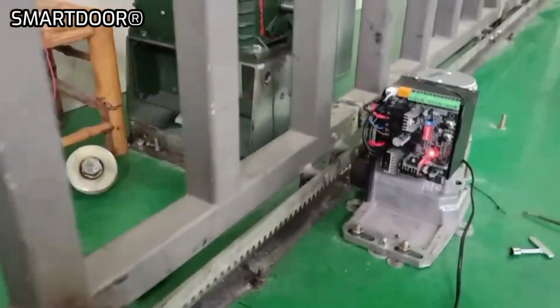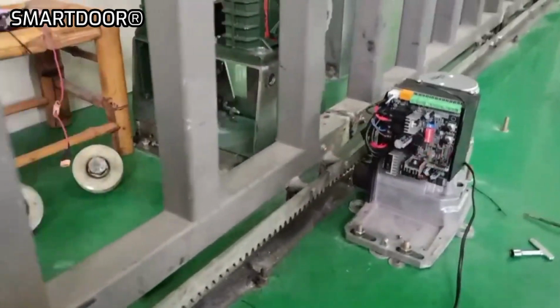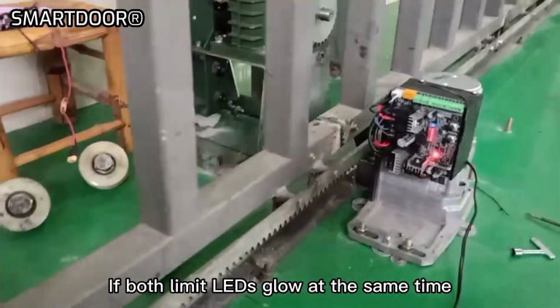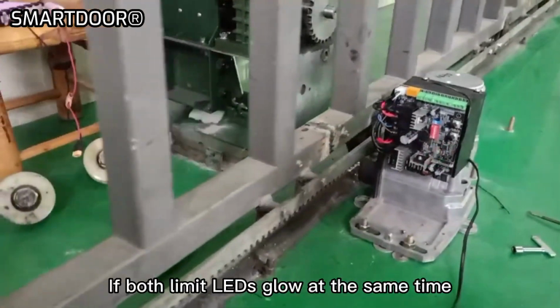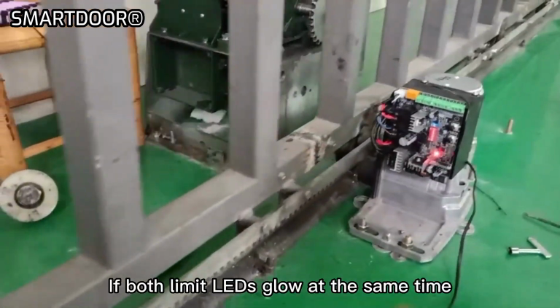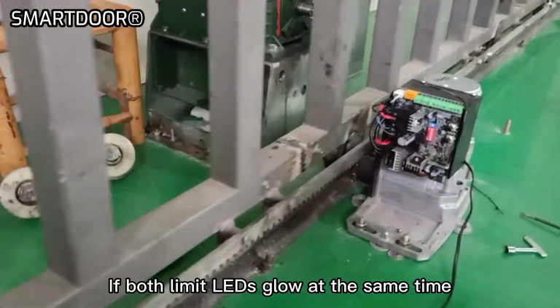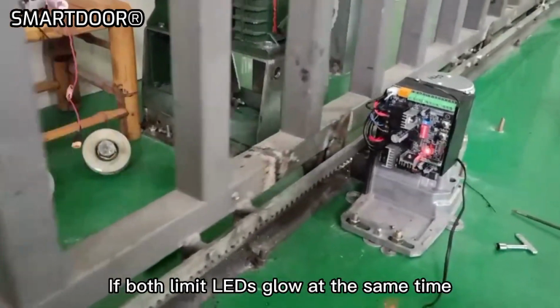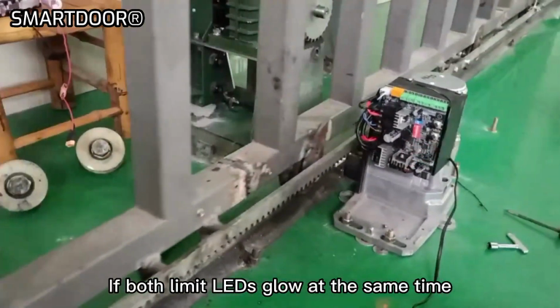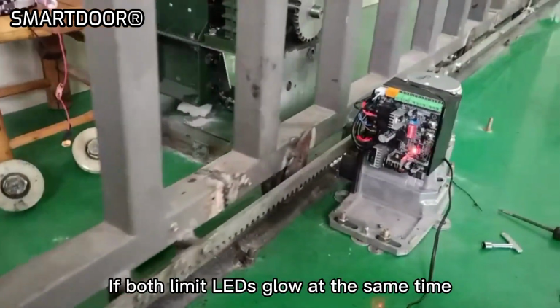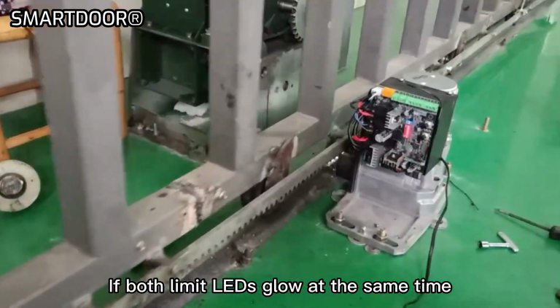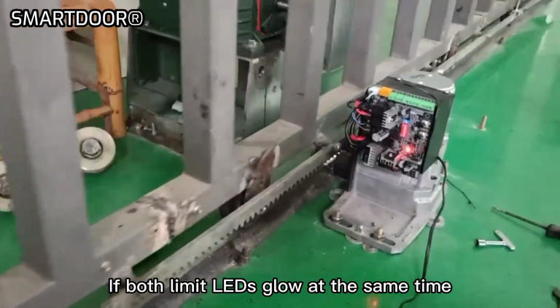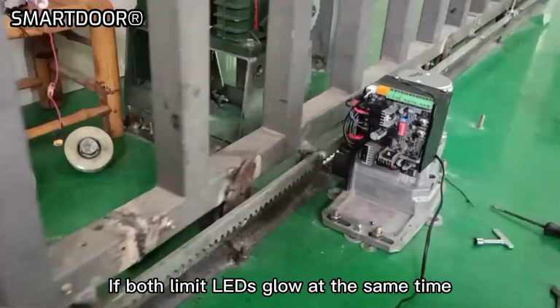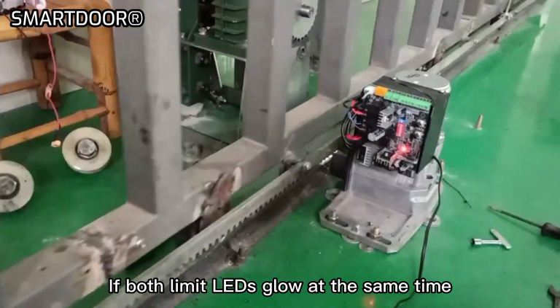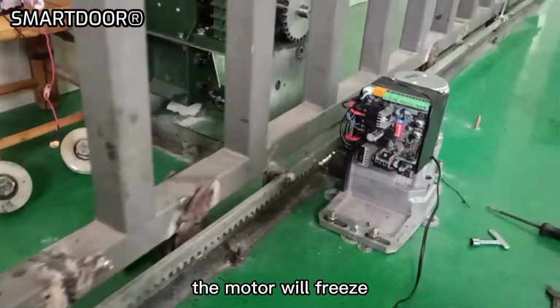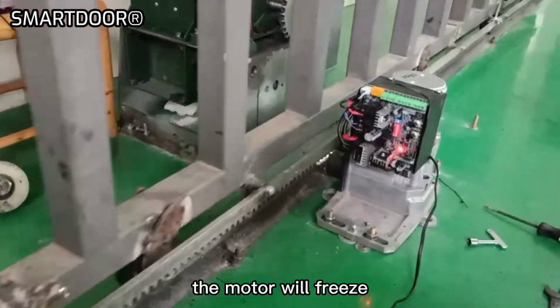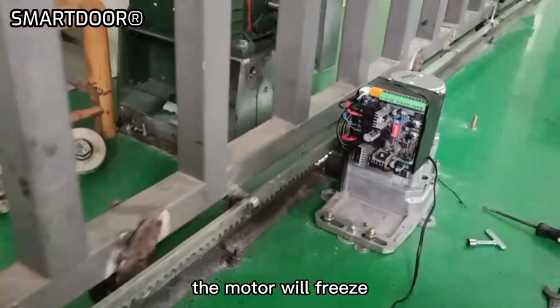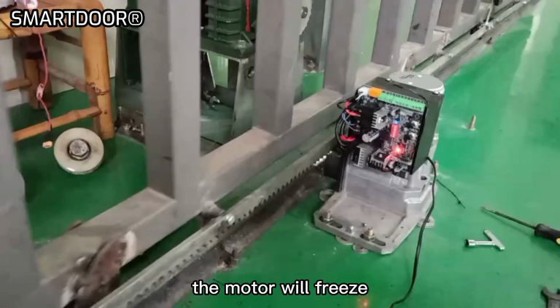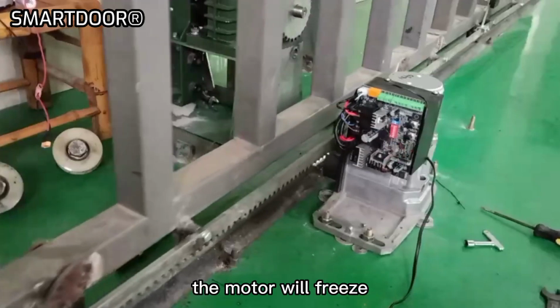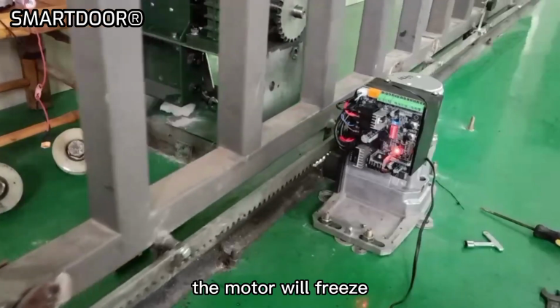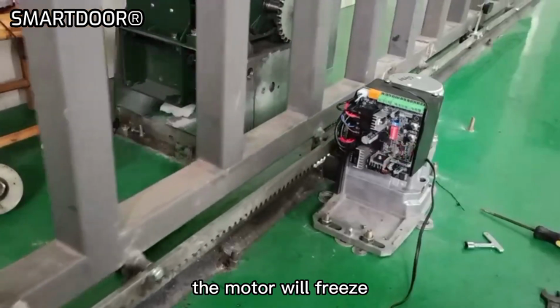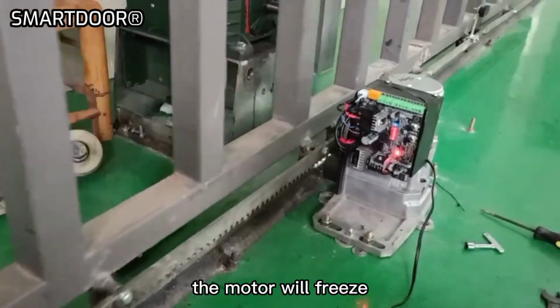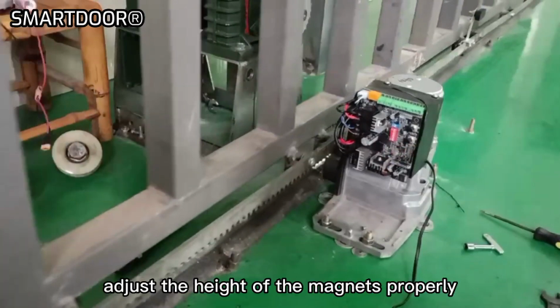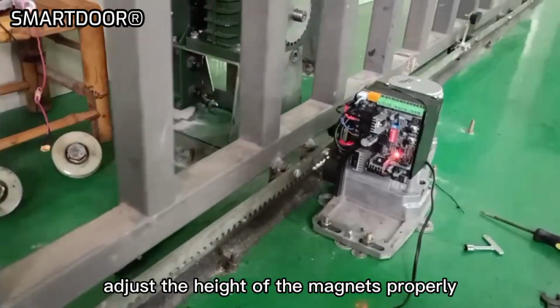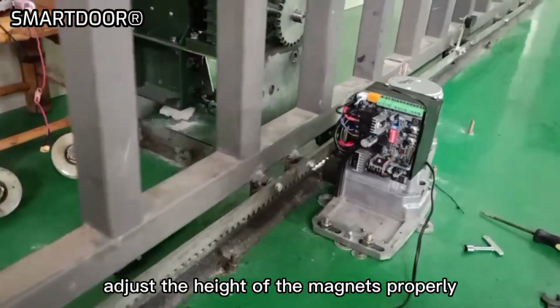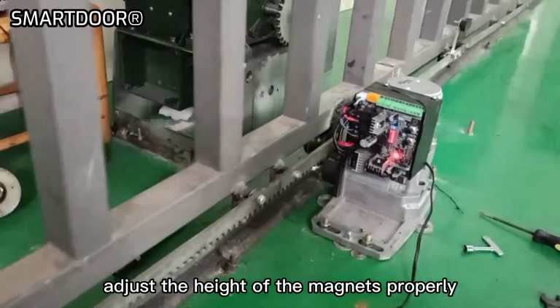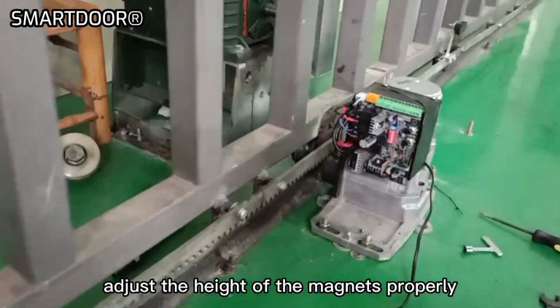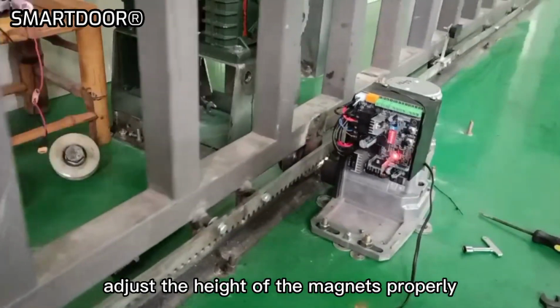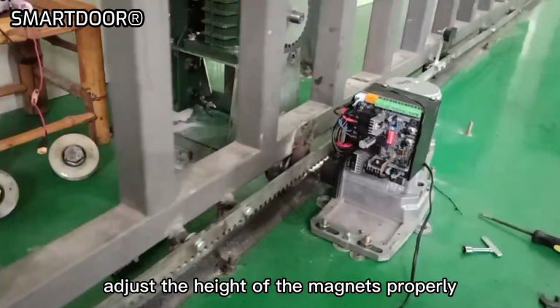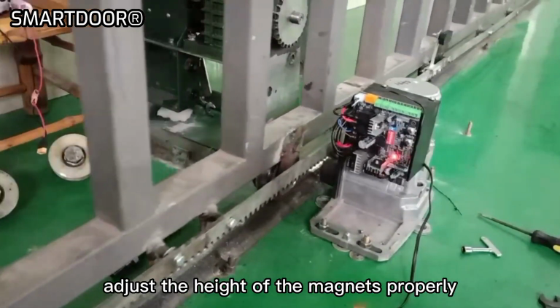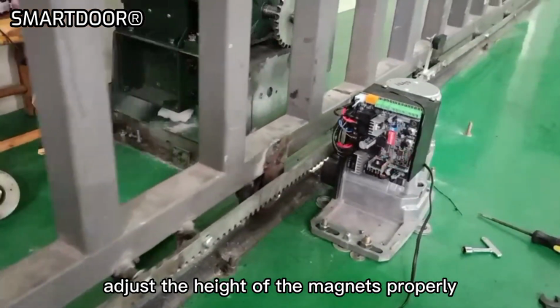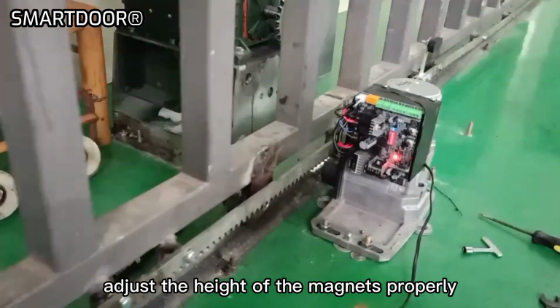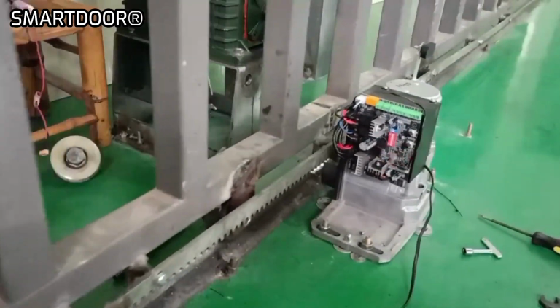If both limit LEDs glow at the same time, the motor will freeze. Adjust the height of the magnets properly.